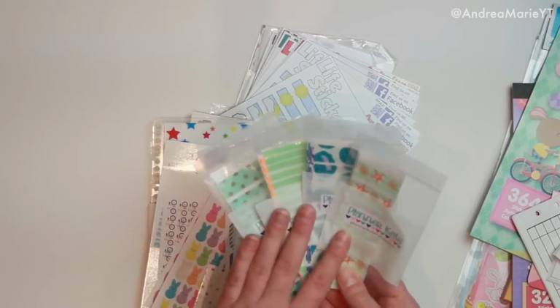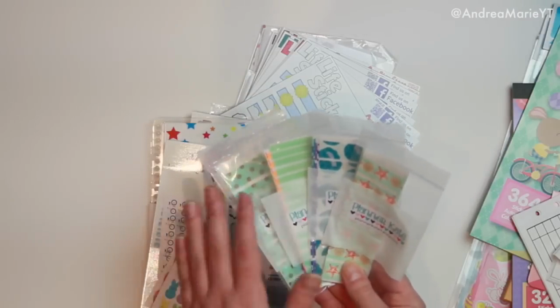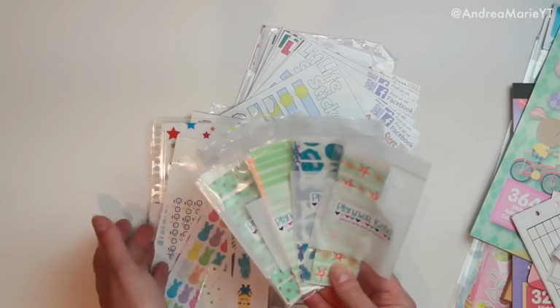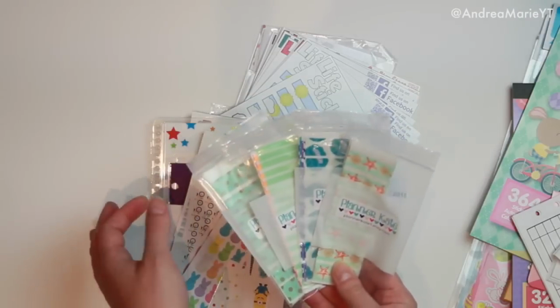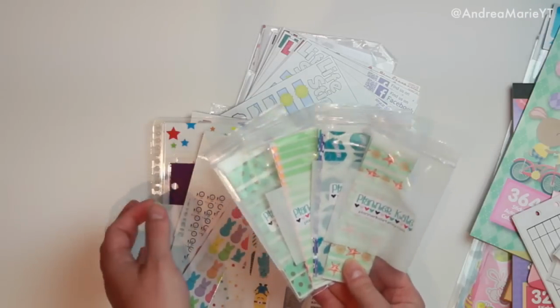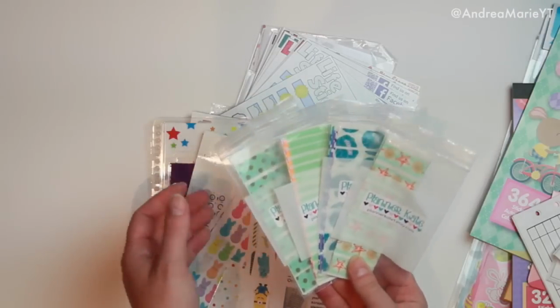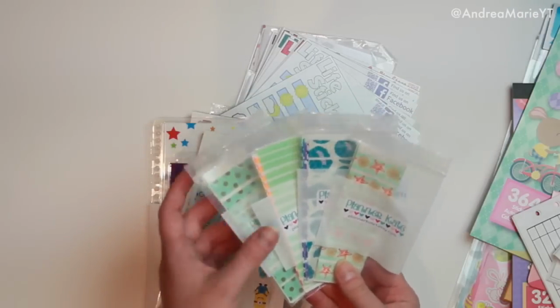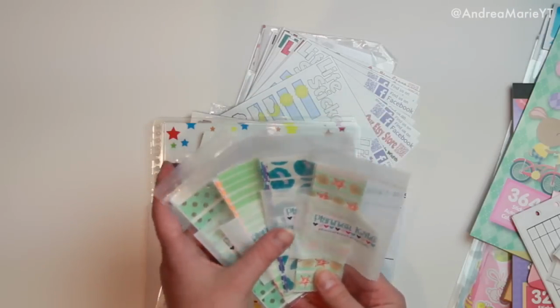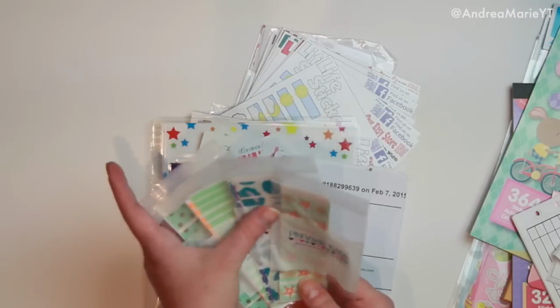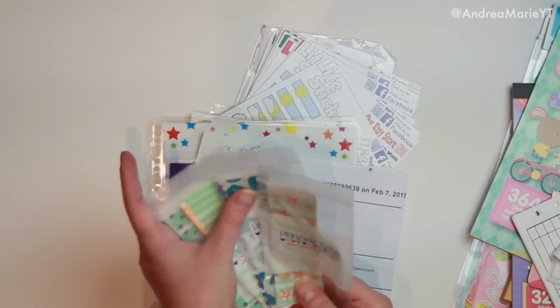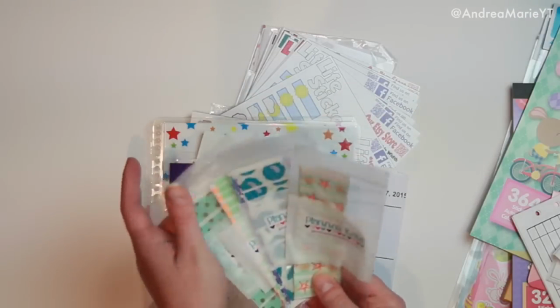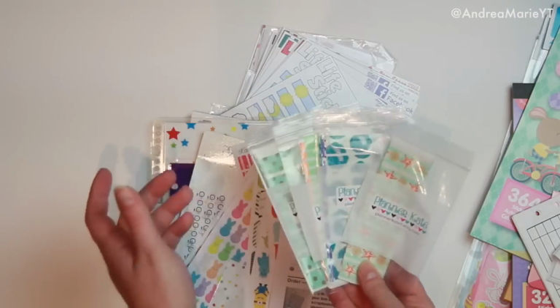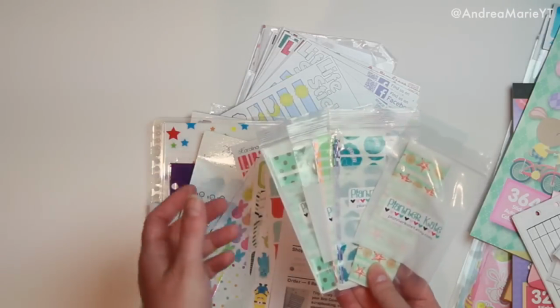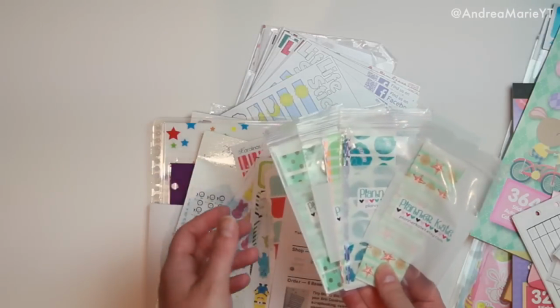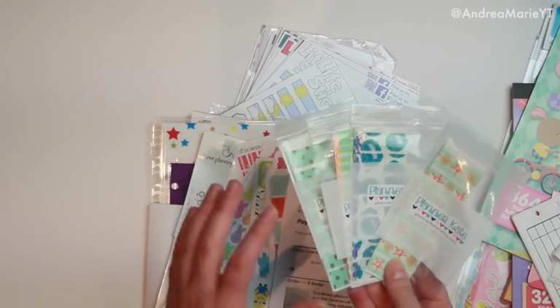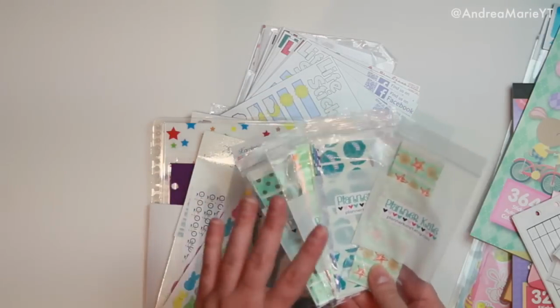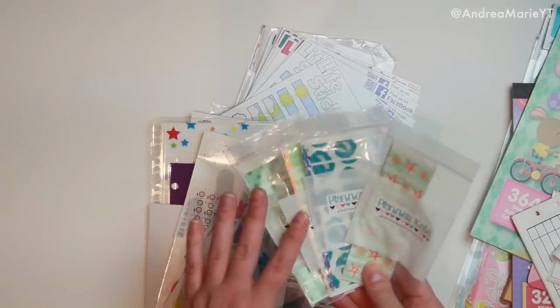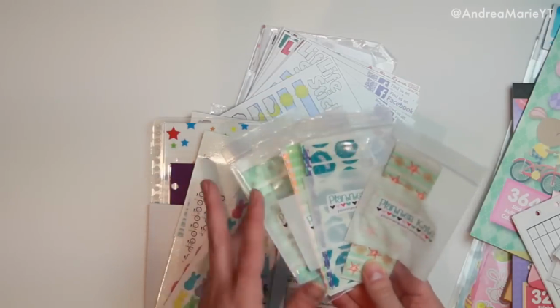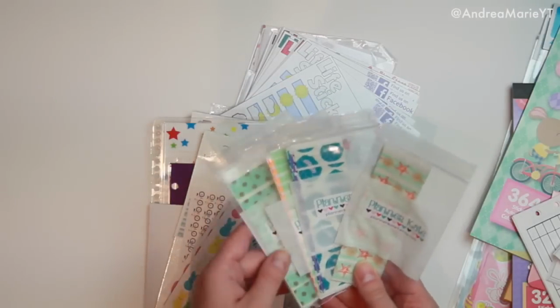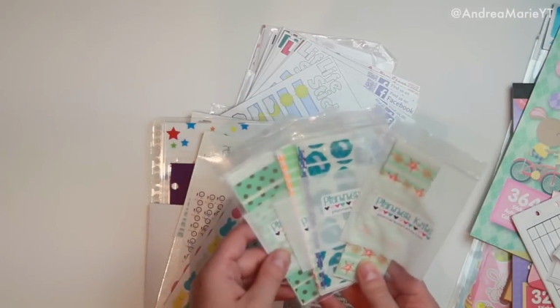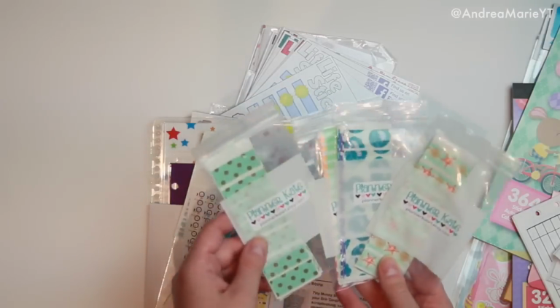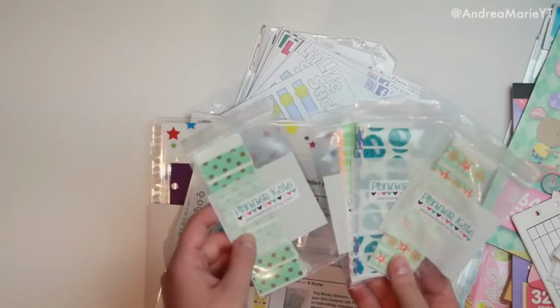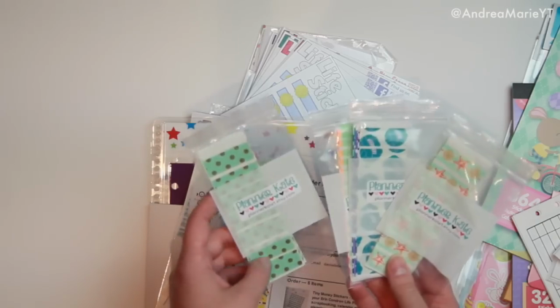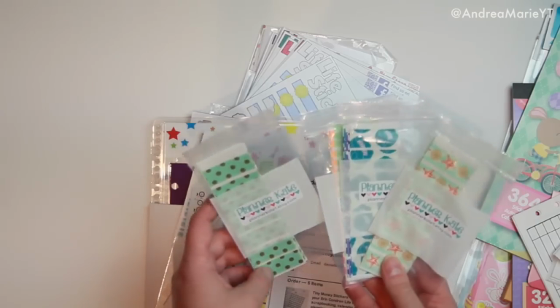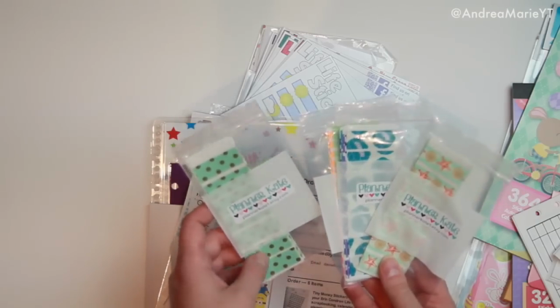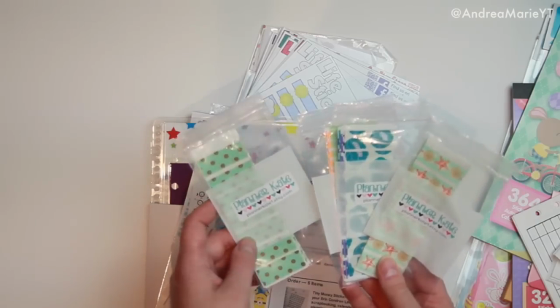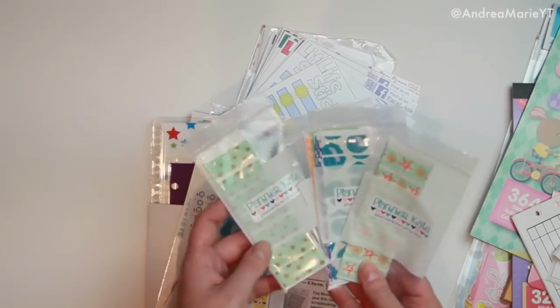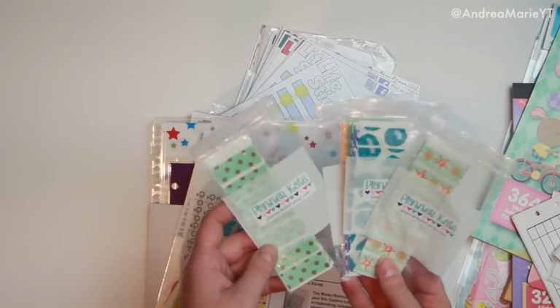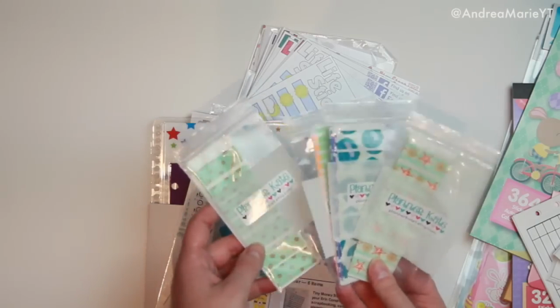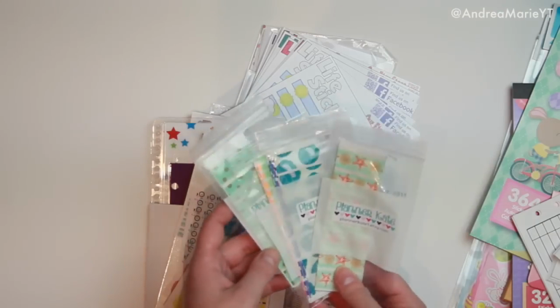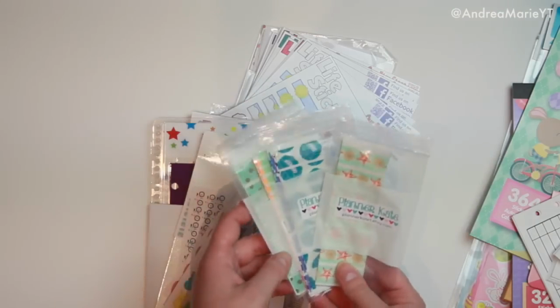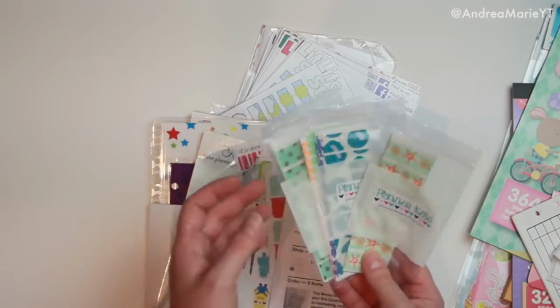Definitely check these out if you're looking for washi stickers or washi samples. For a dollar, you can get any washi that you want — 18 inches of it. That's pretty awesome.